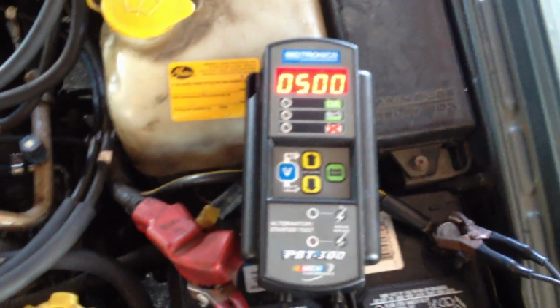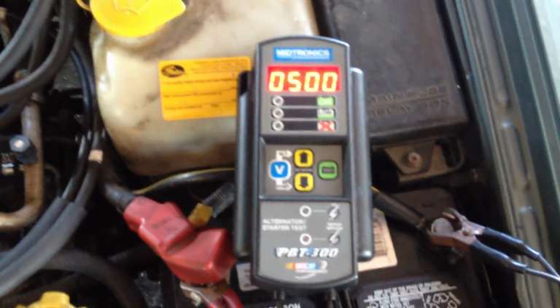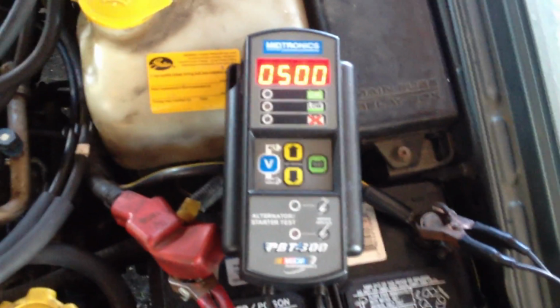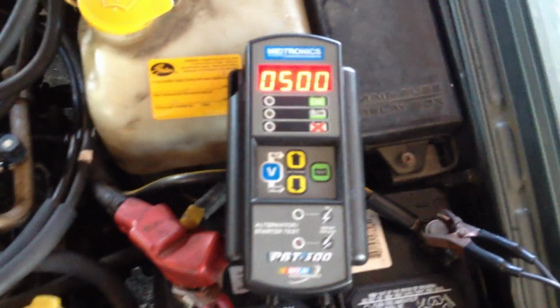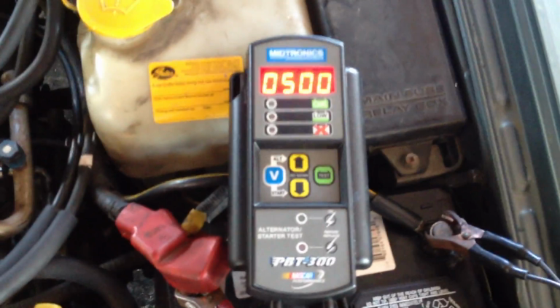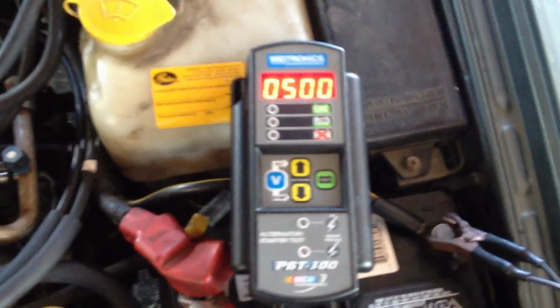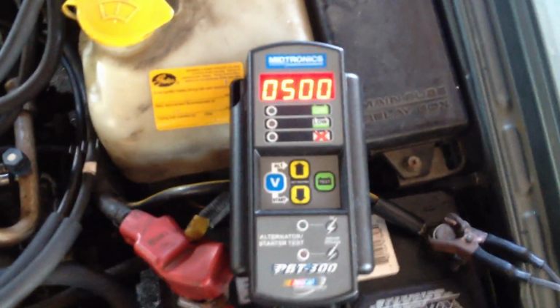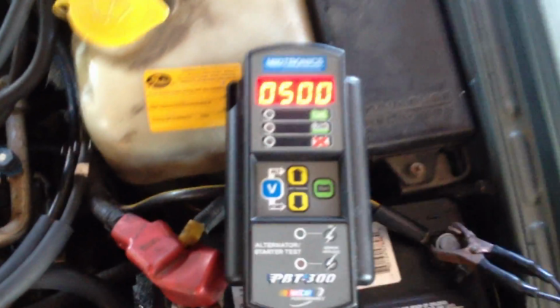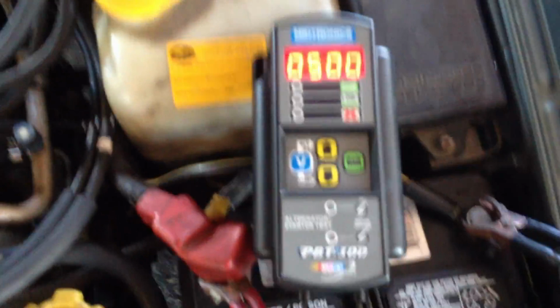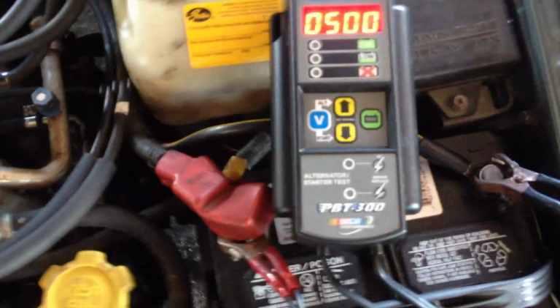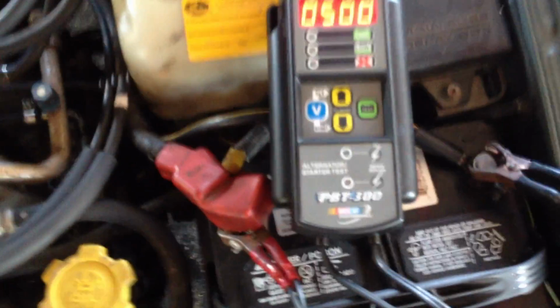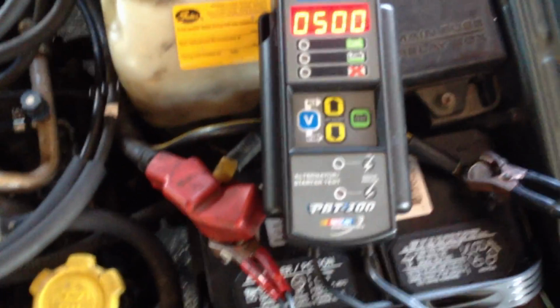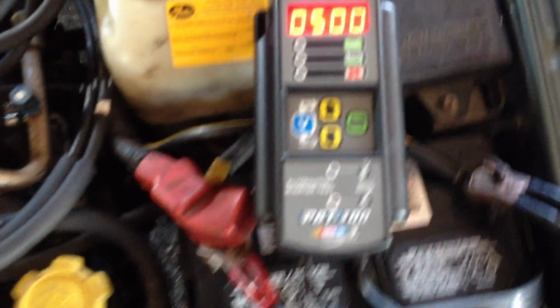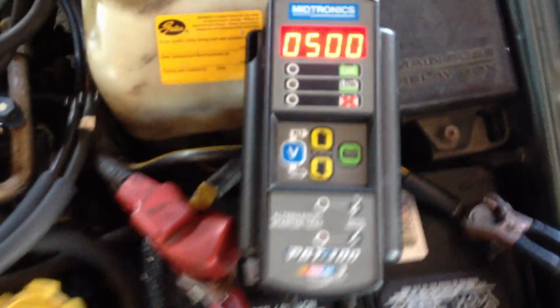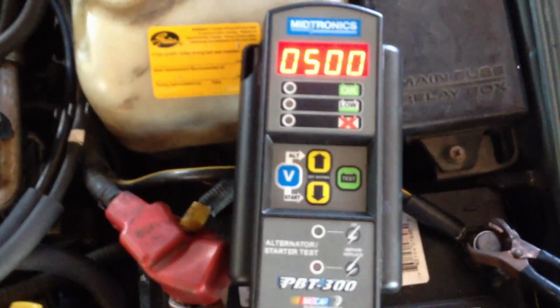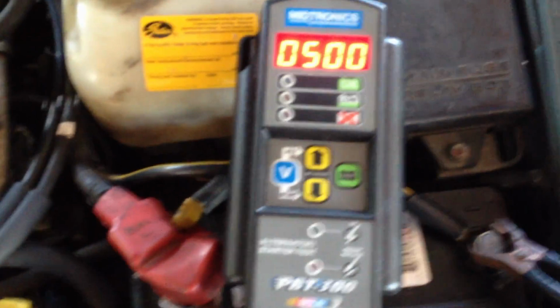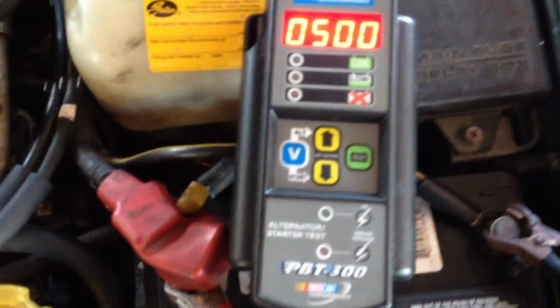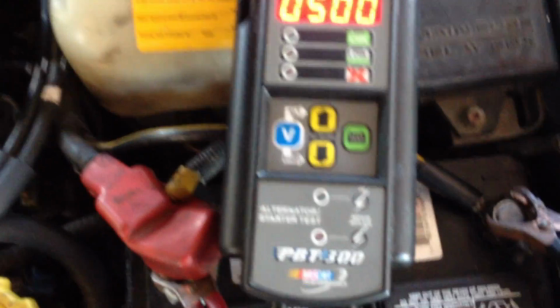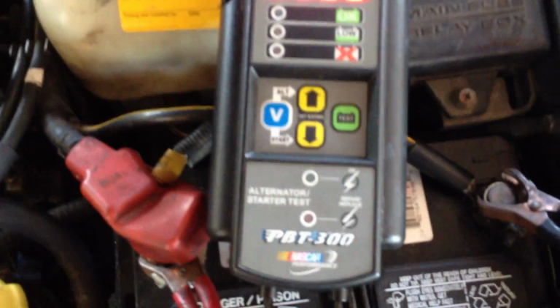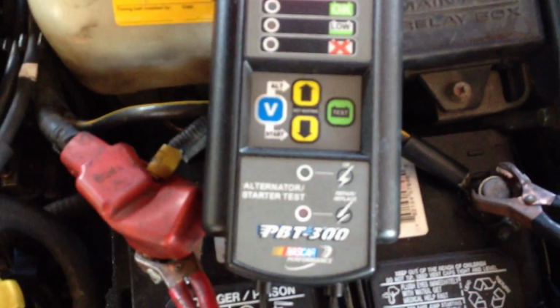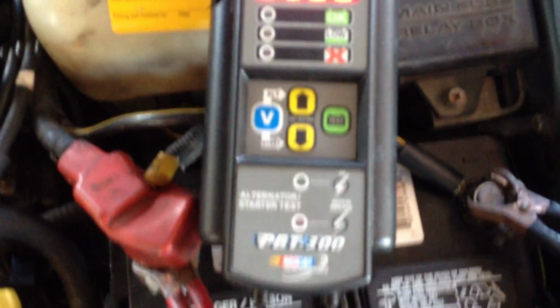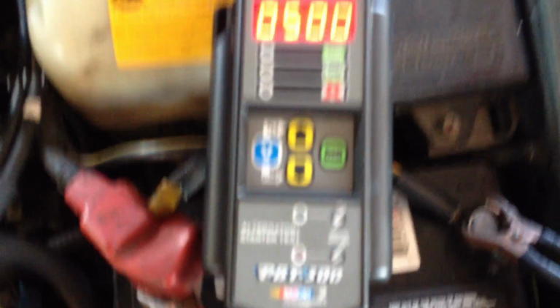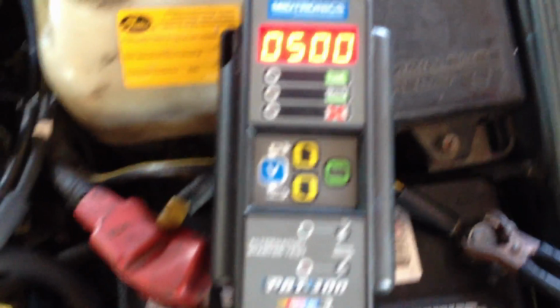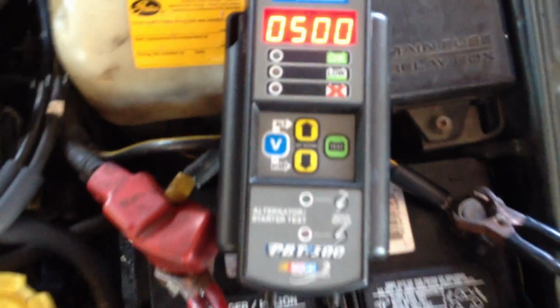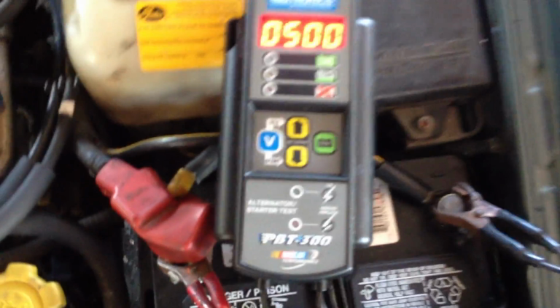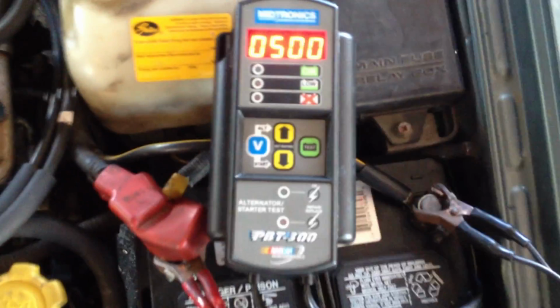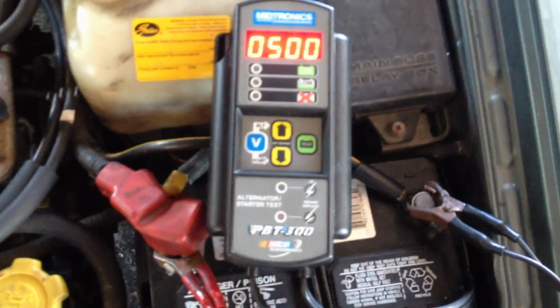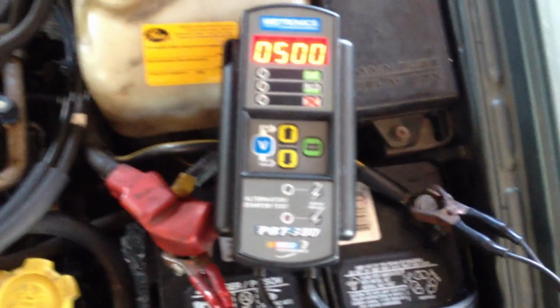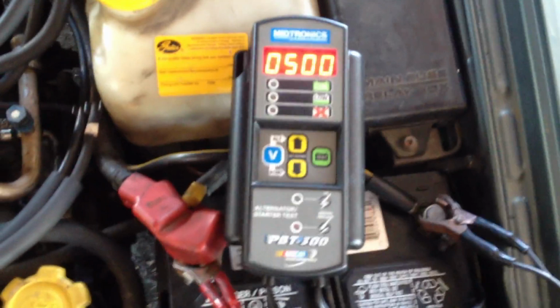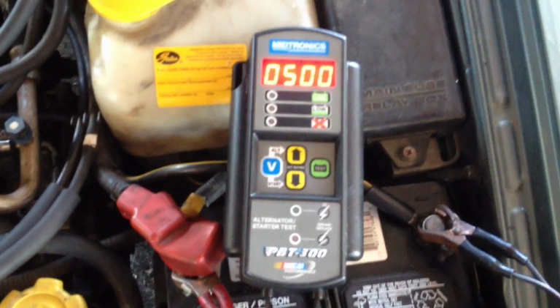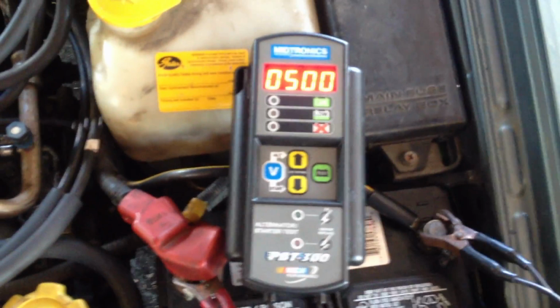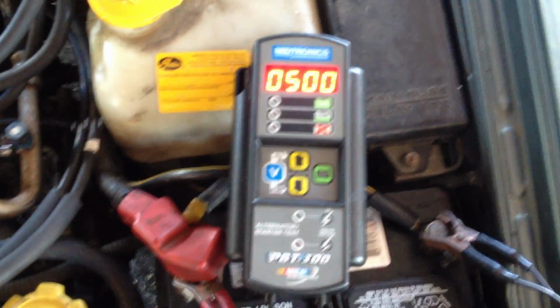You ask and I try to deliver. Alright, it's a Midtronix PBT300. This is my amp and battery tester.